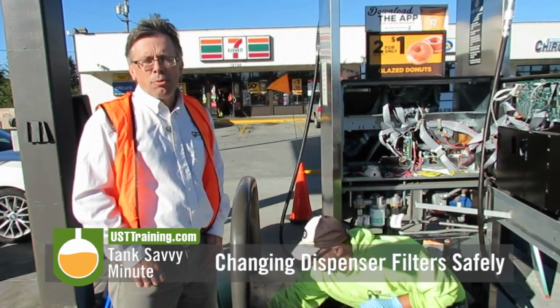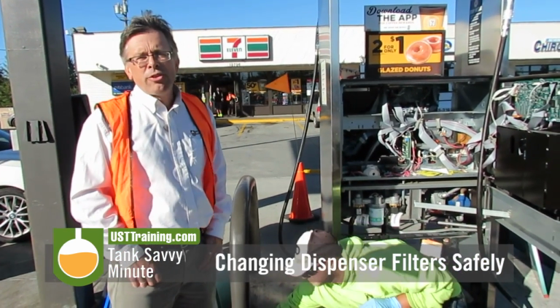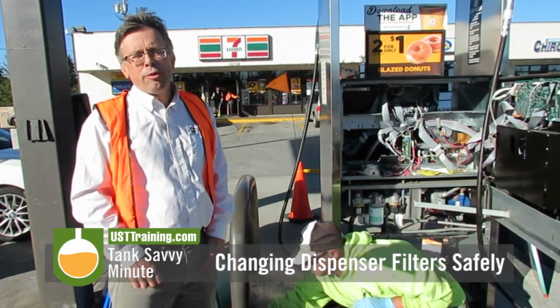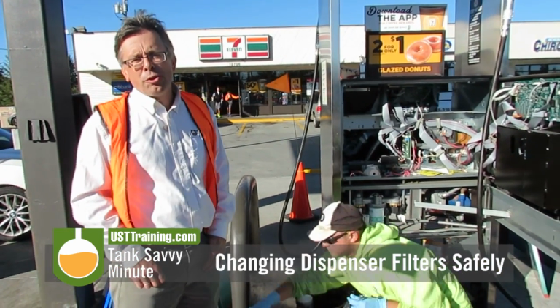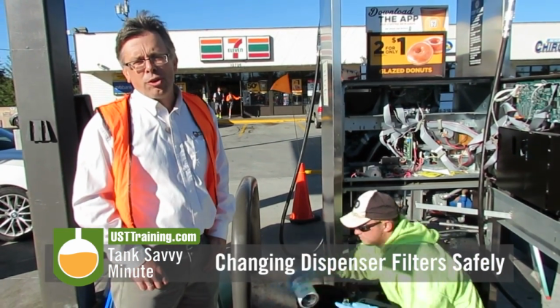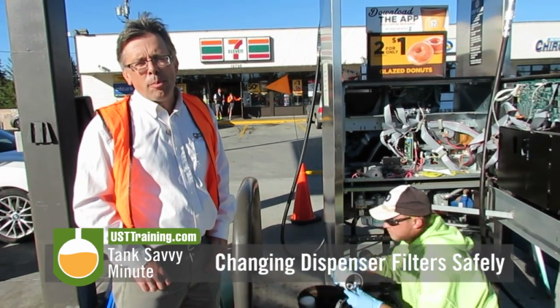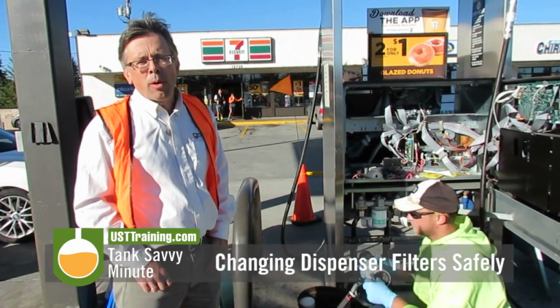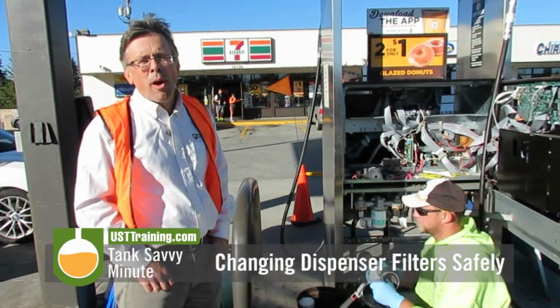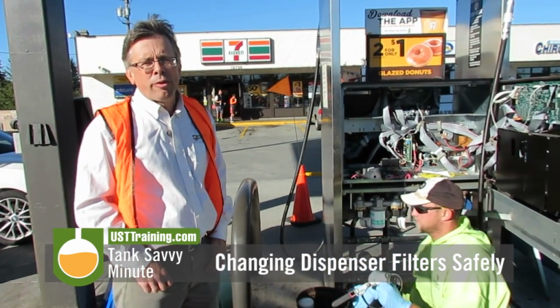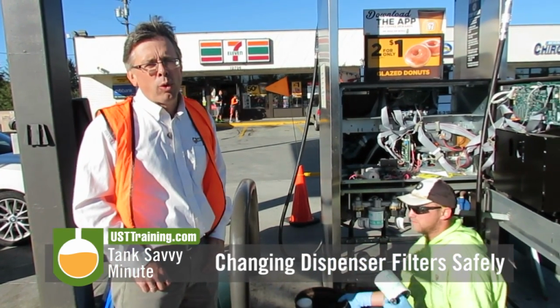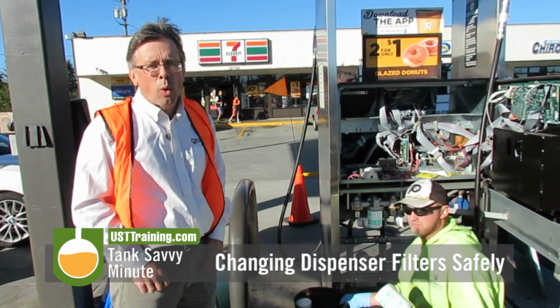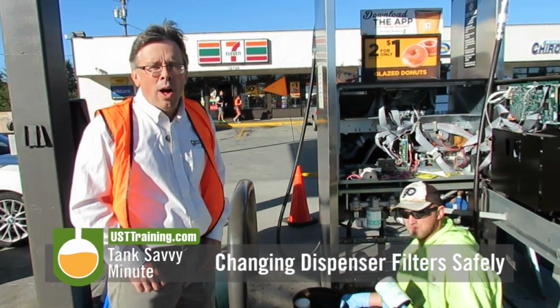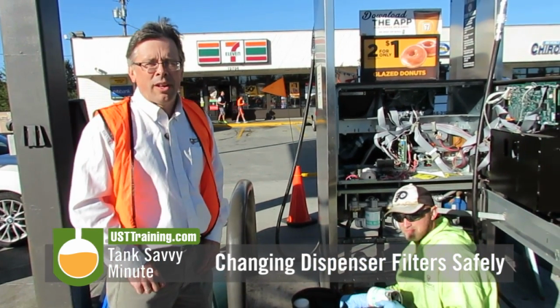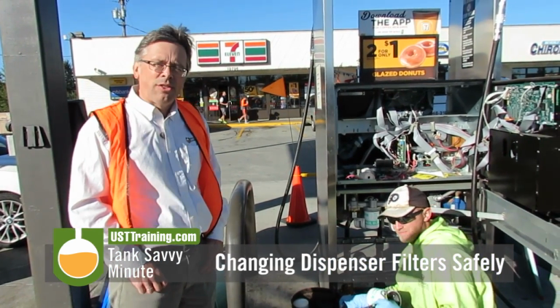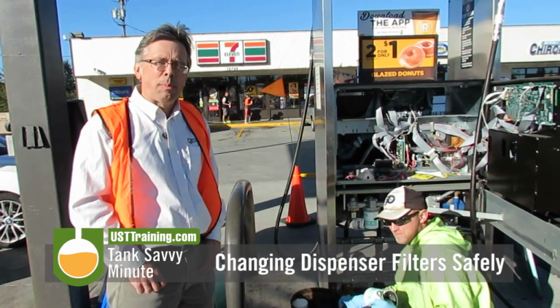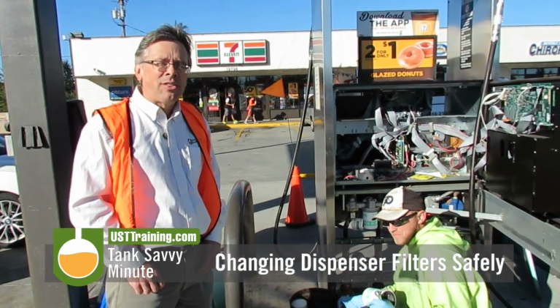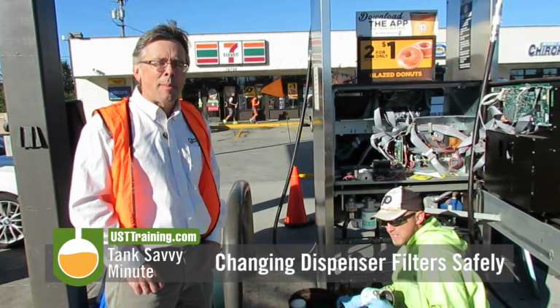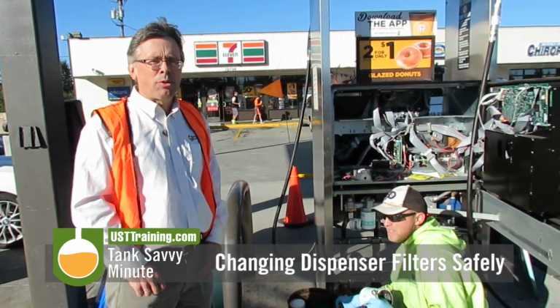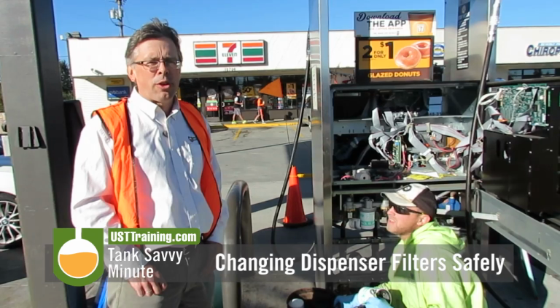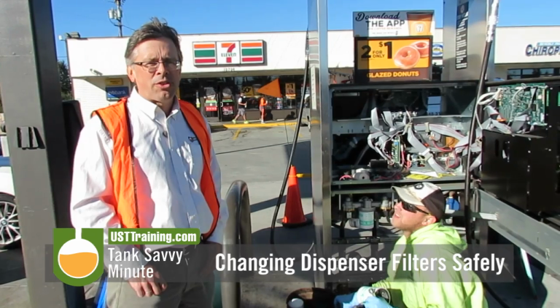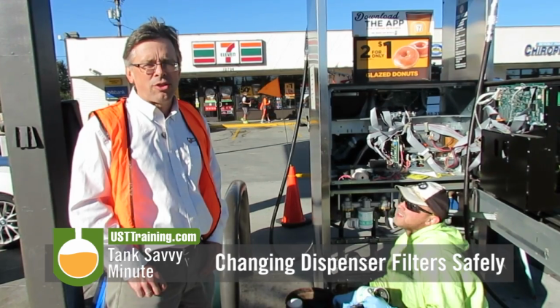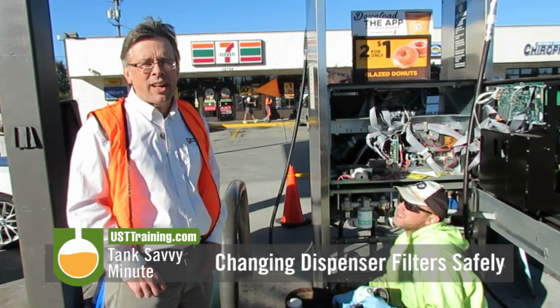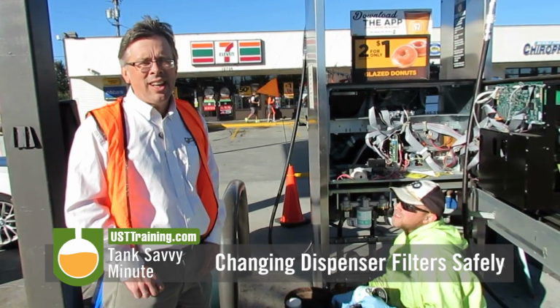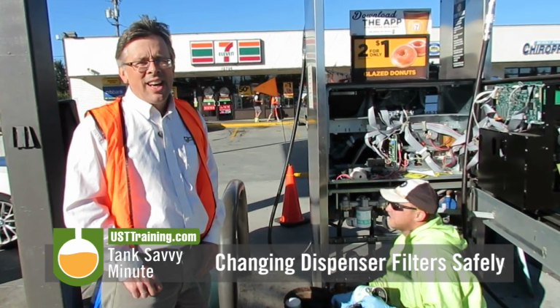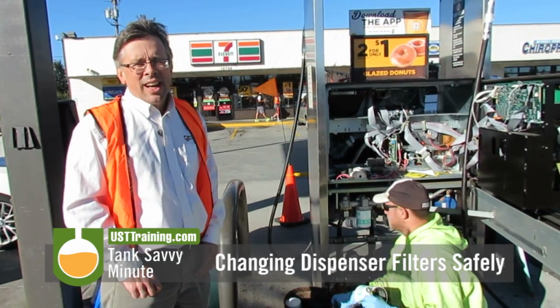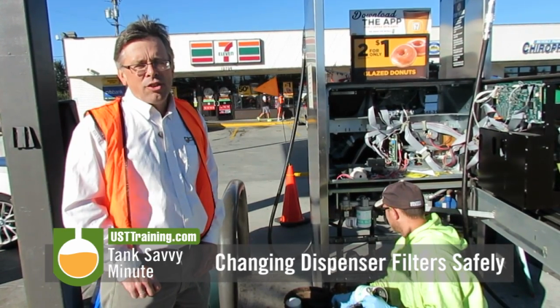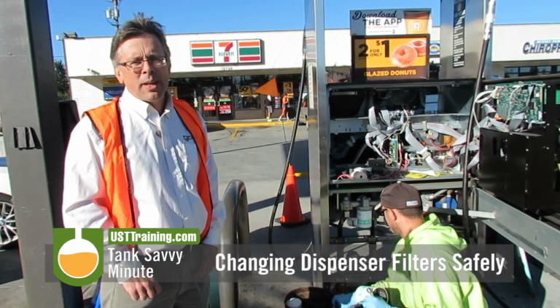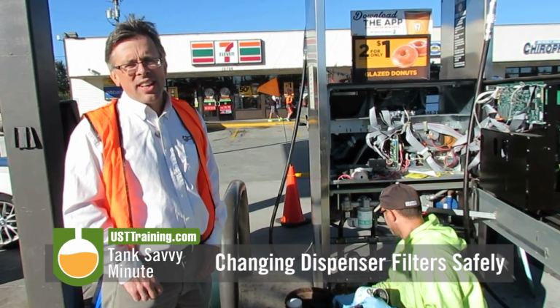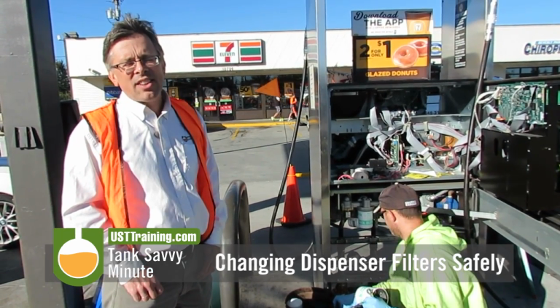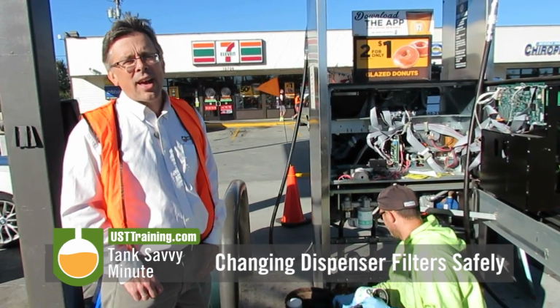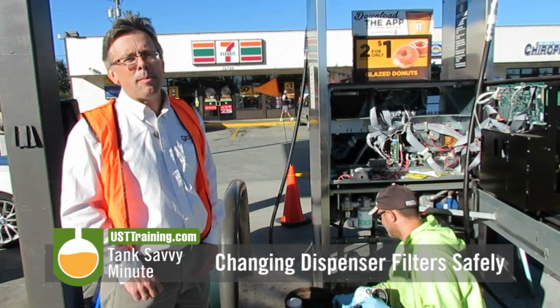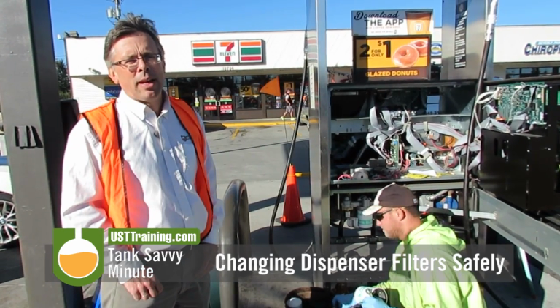Dispenser filters are an important part of fuel quality. This has been Ben Thomas with UST Training and this has been a Tank Savvy Minute.